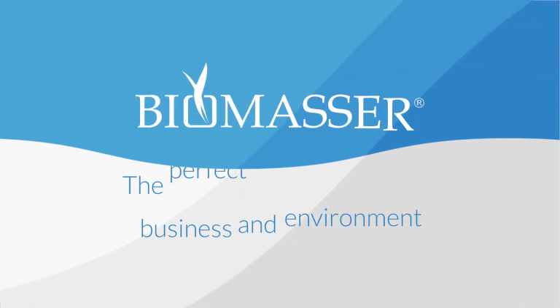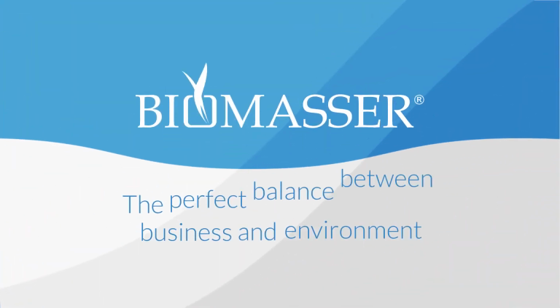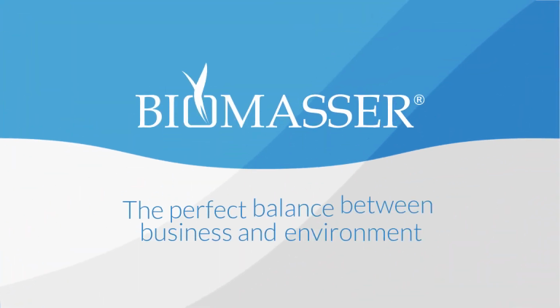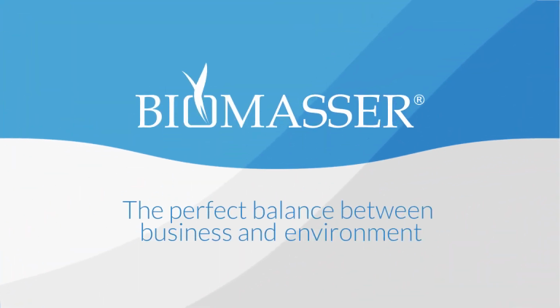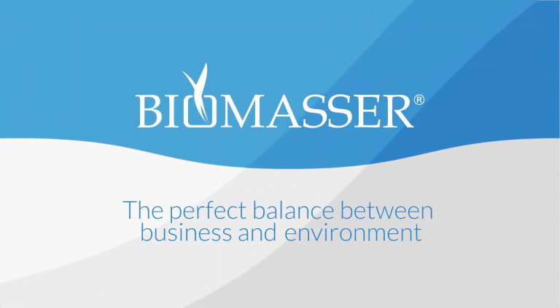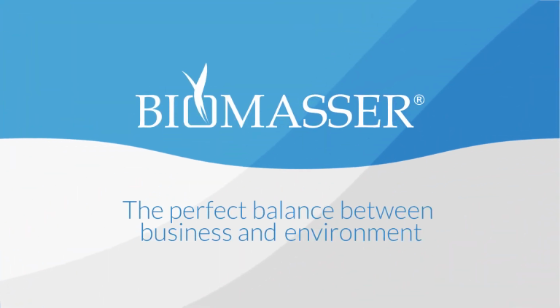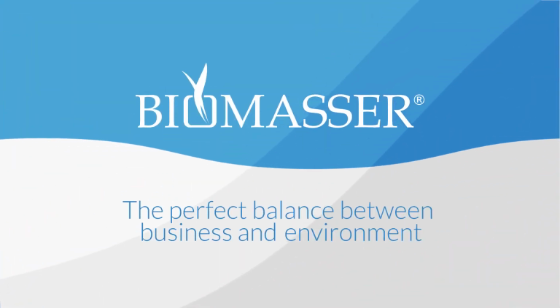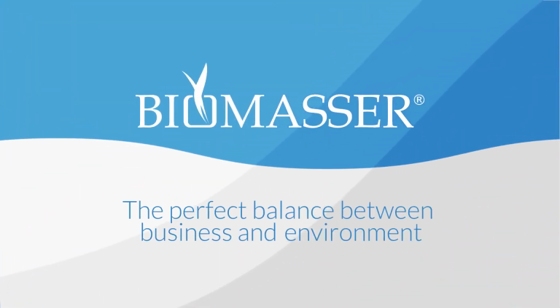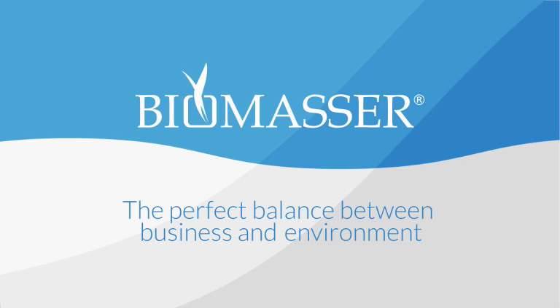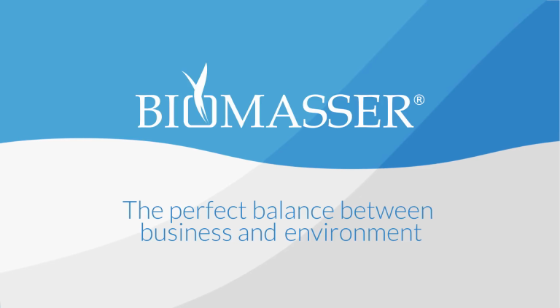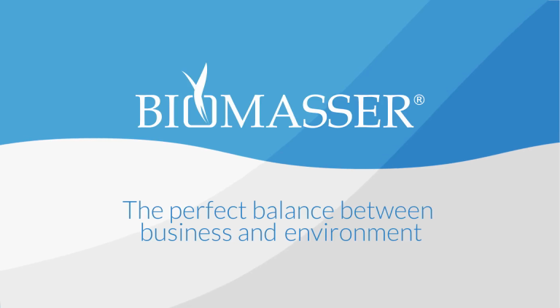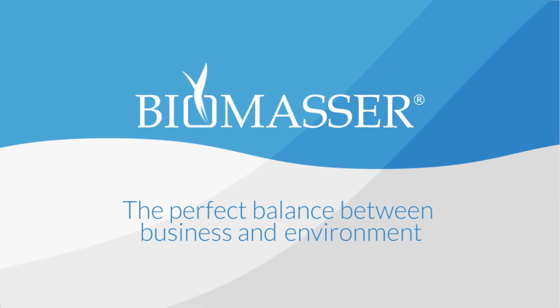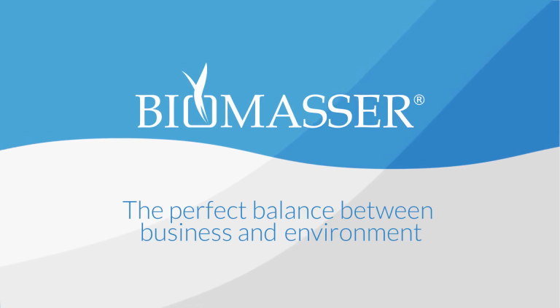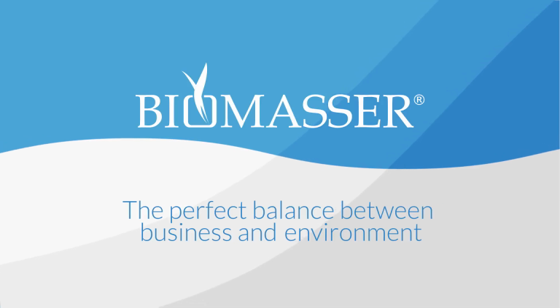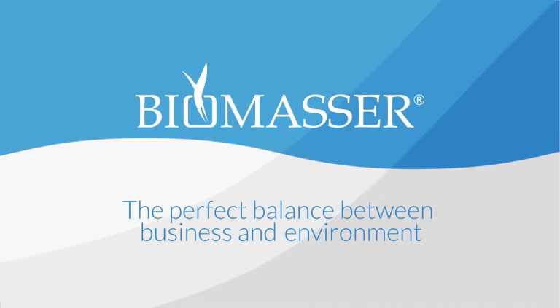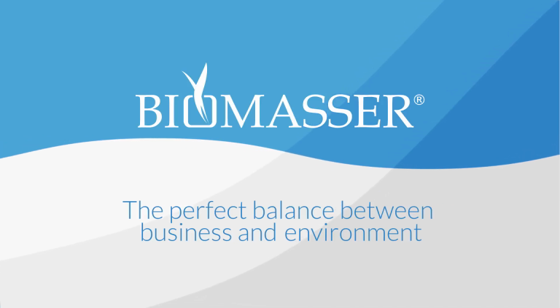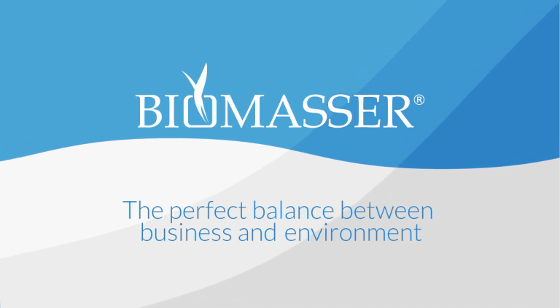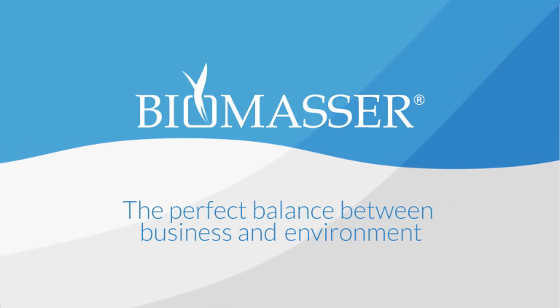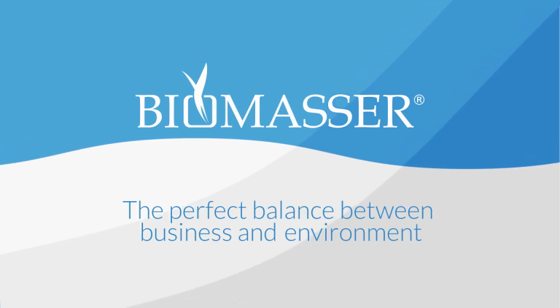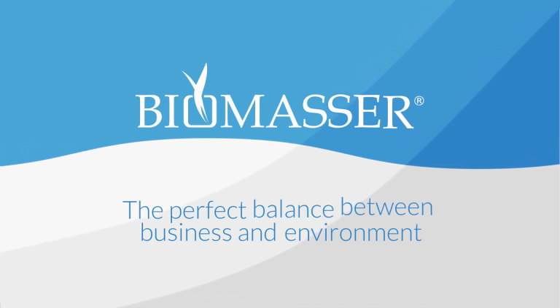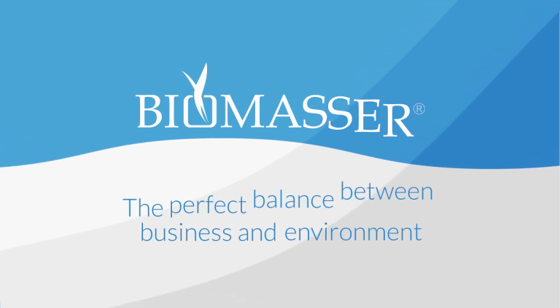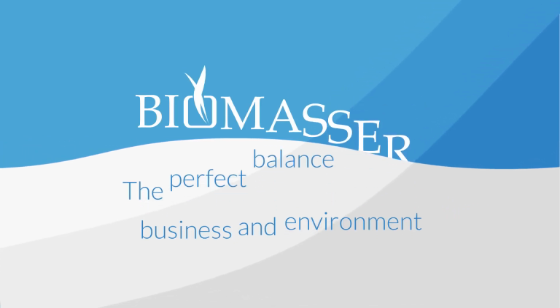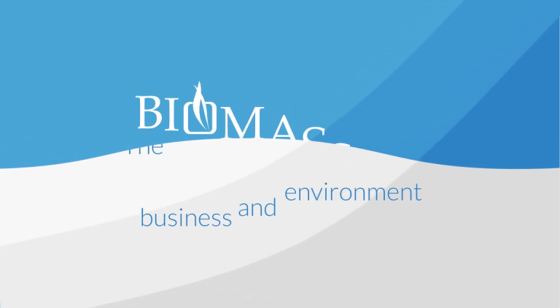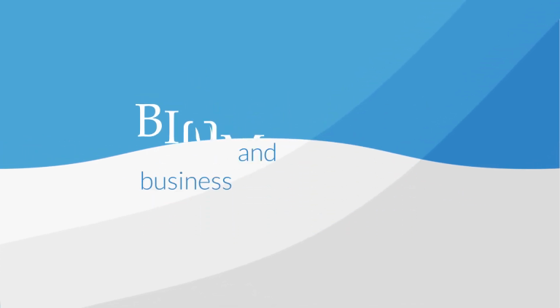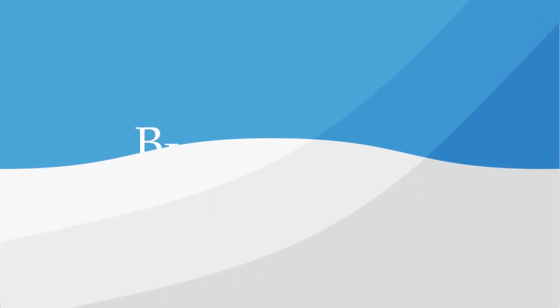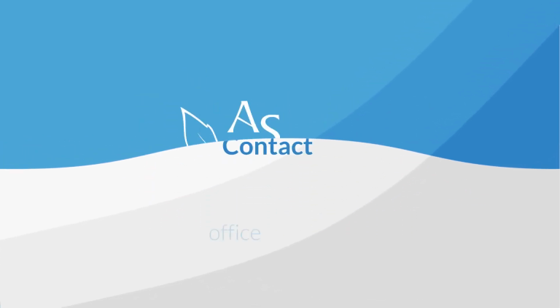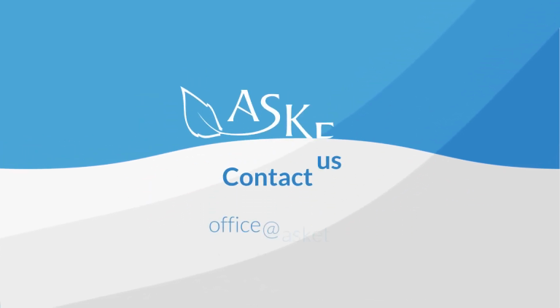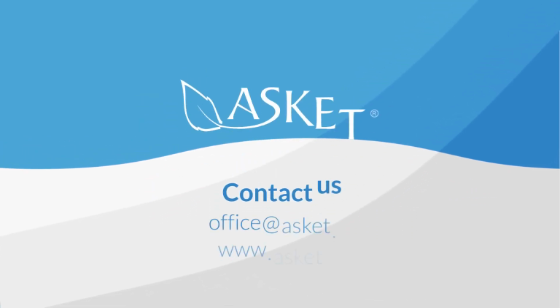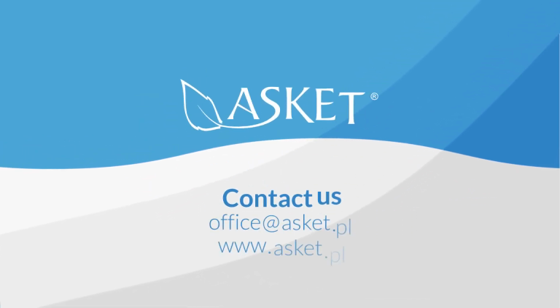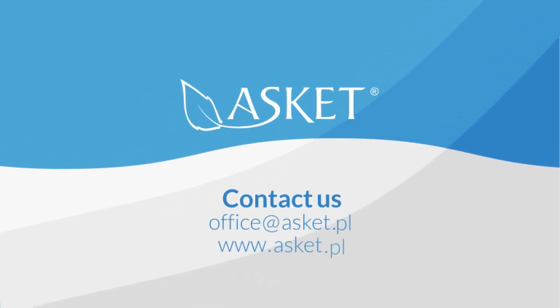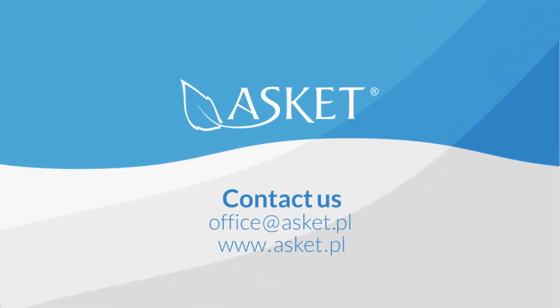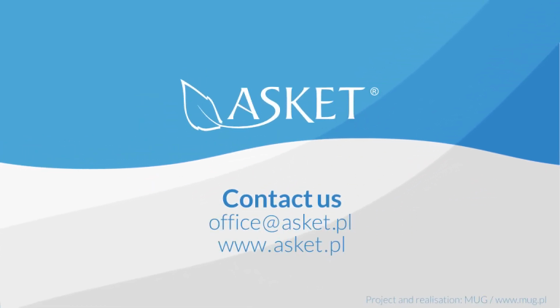The perfect balance between business and environment. Interested? We are waiting for you.